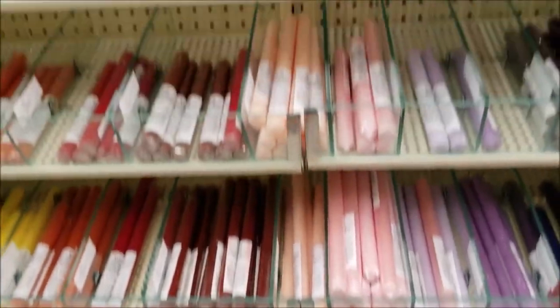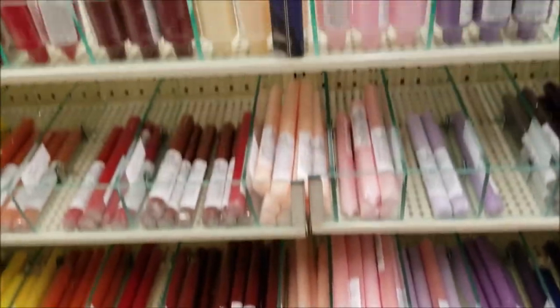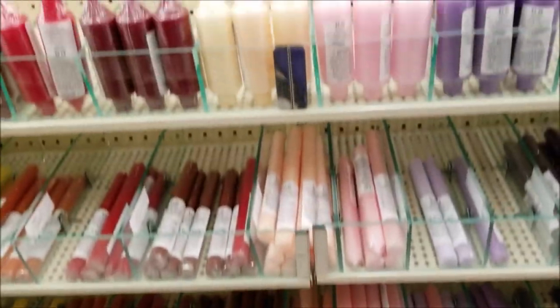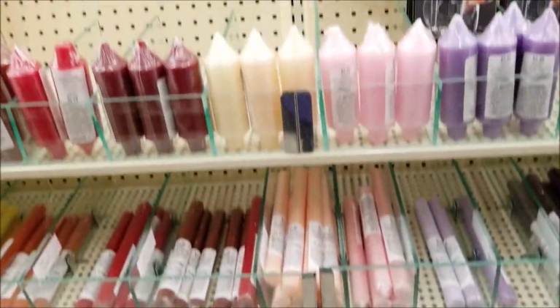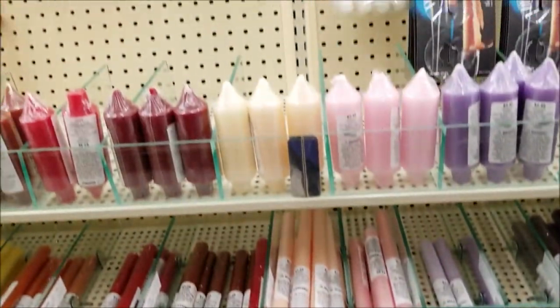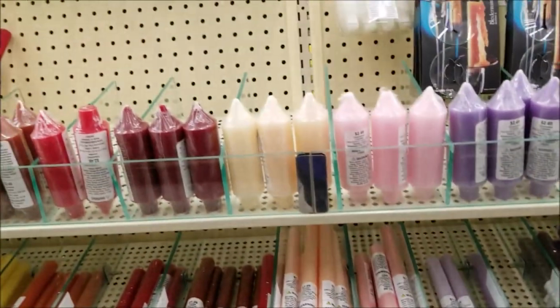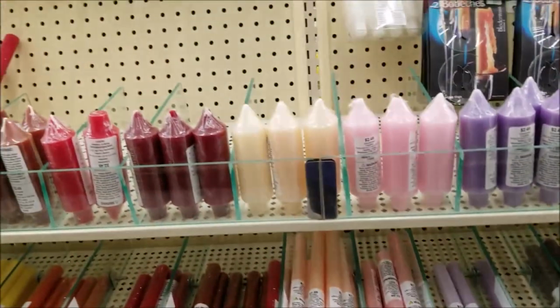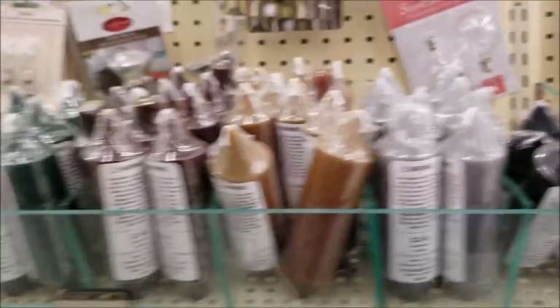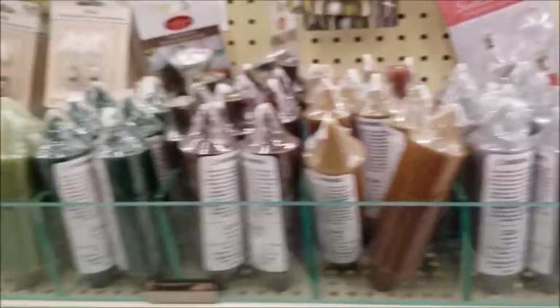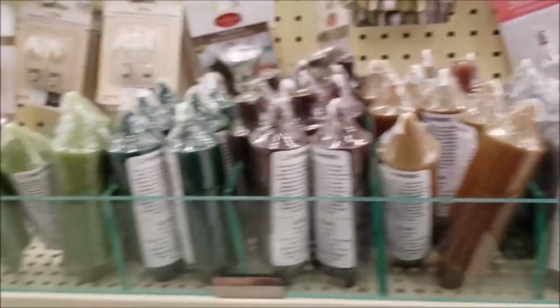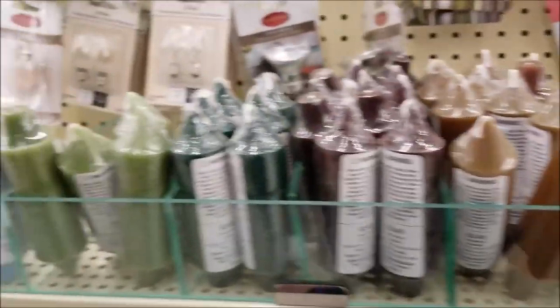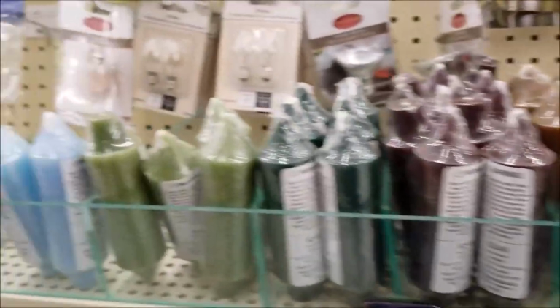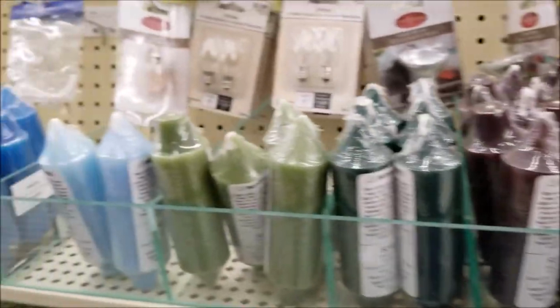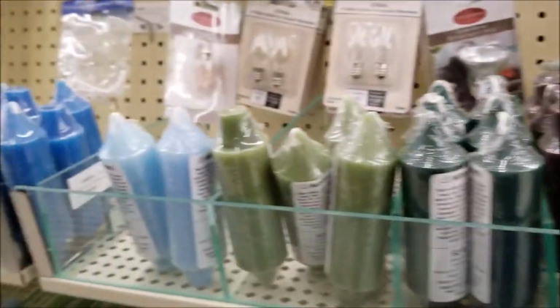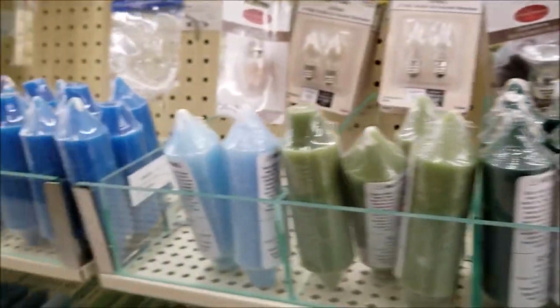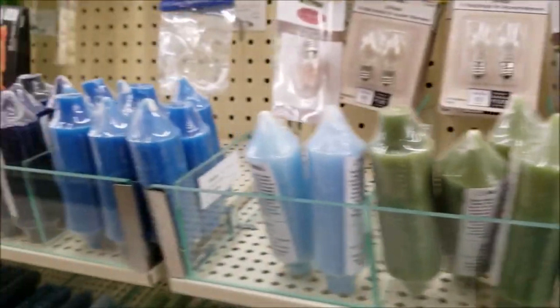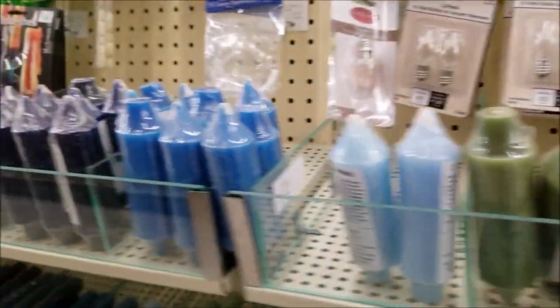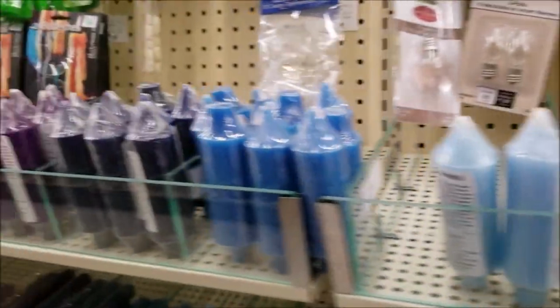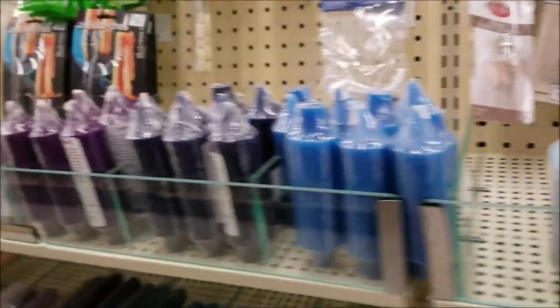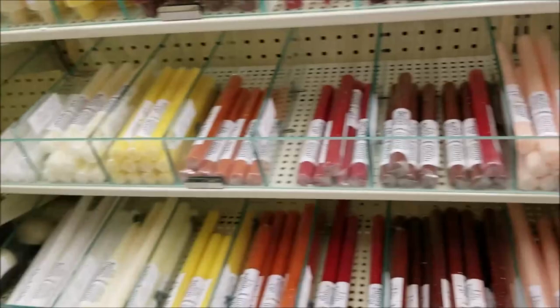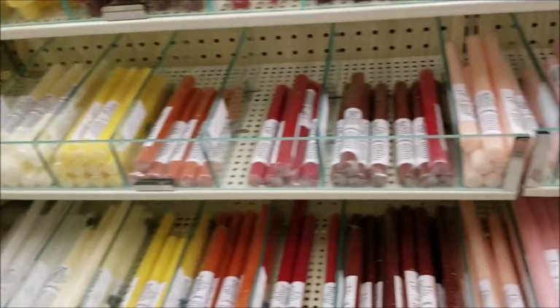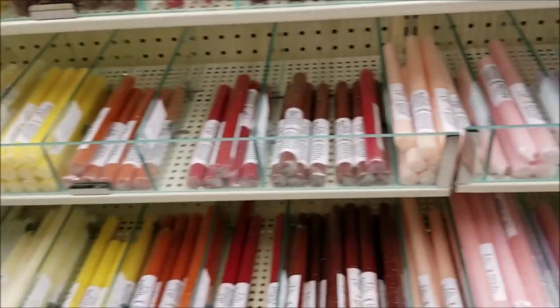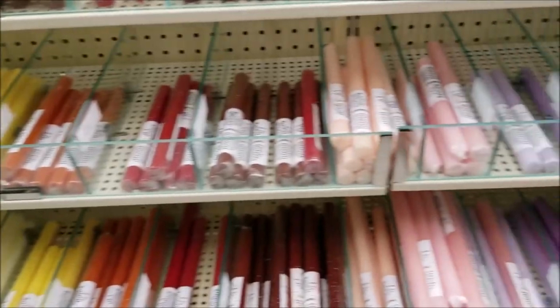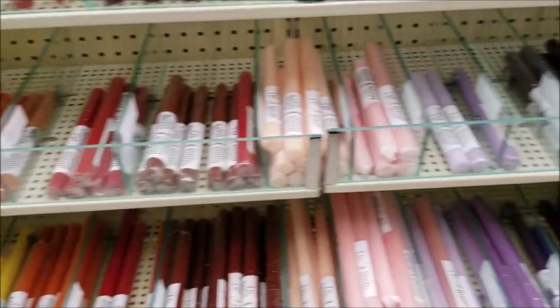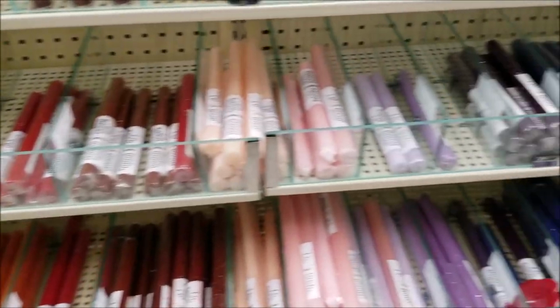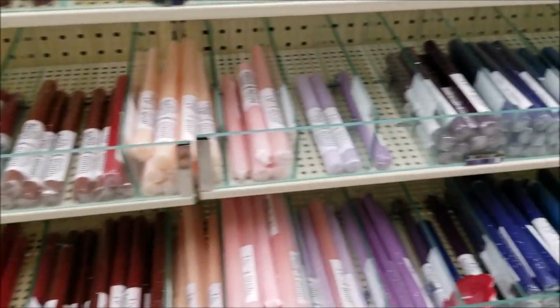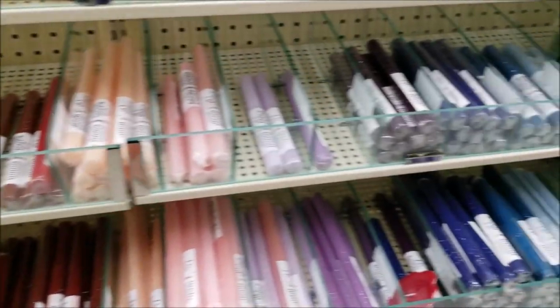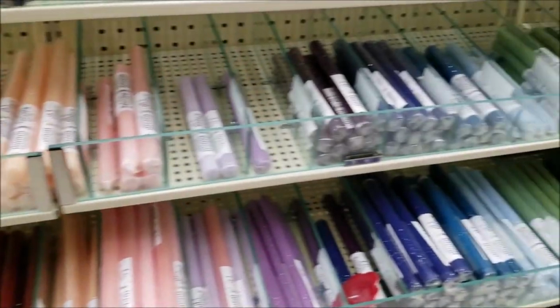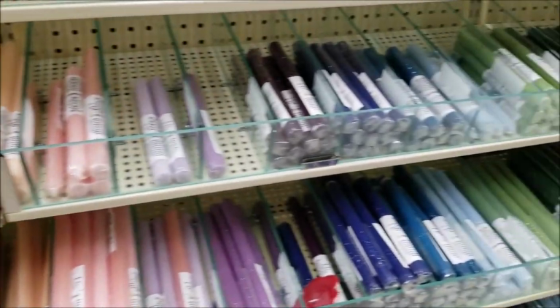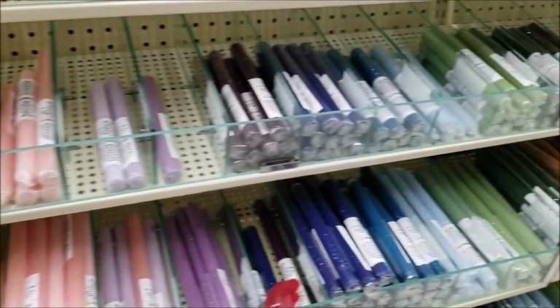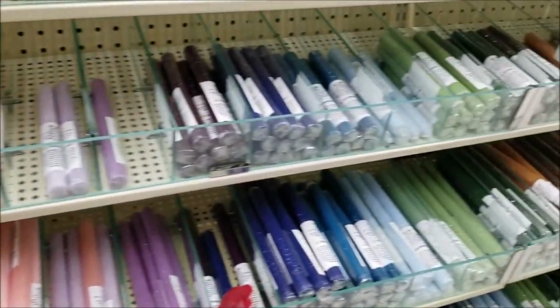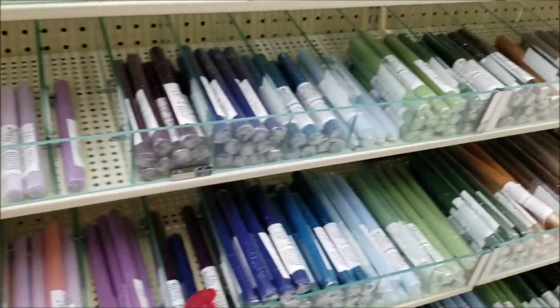Since taper candles often come in a variety of colors, you can also melt them down for quarter candles or spell candles.